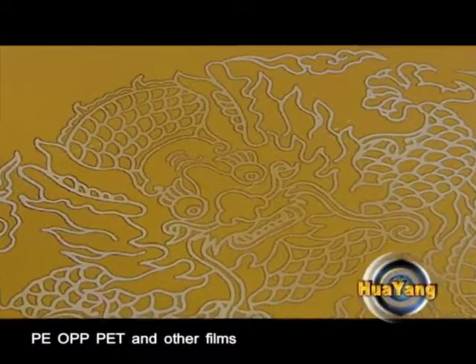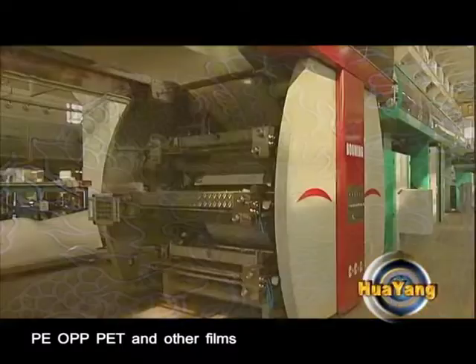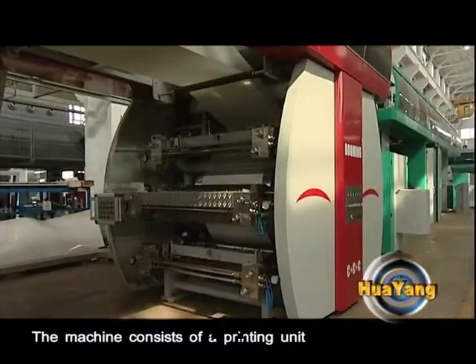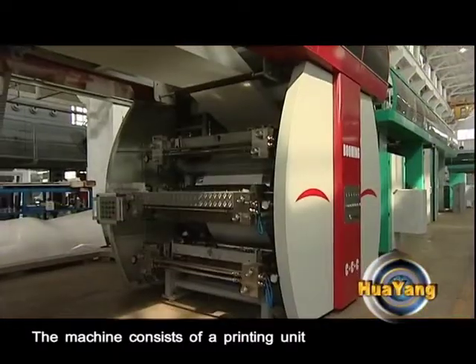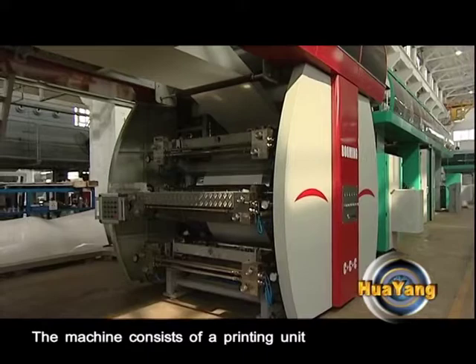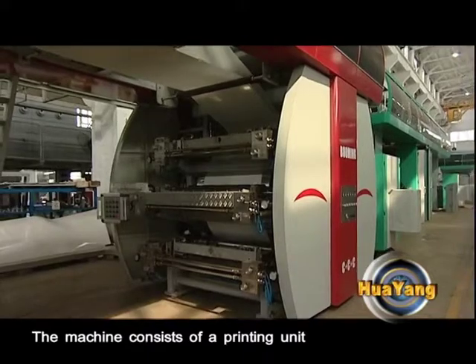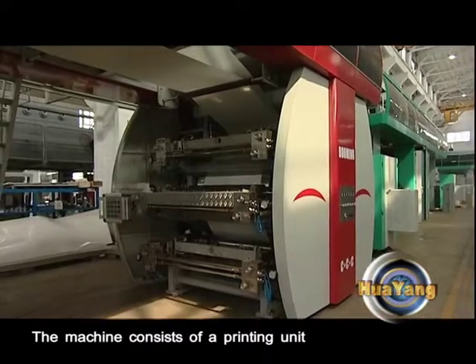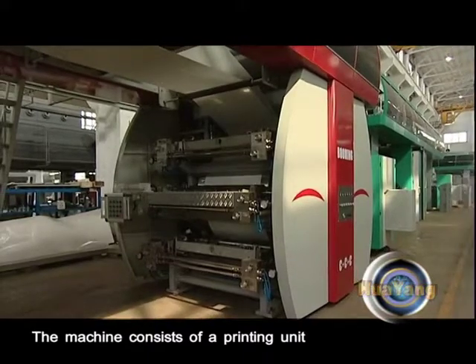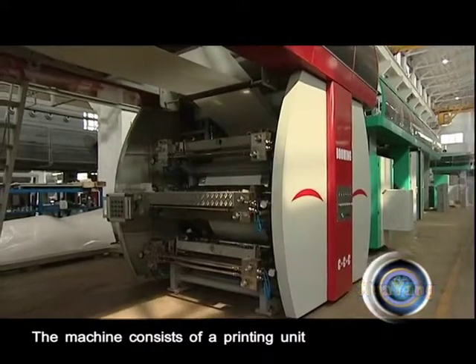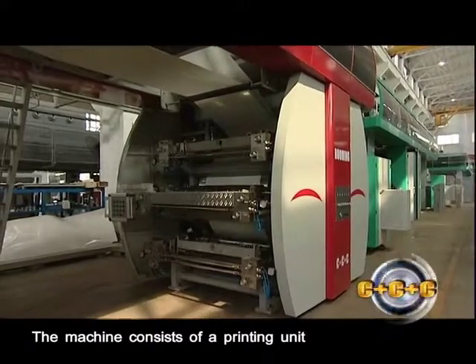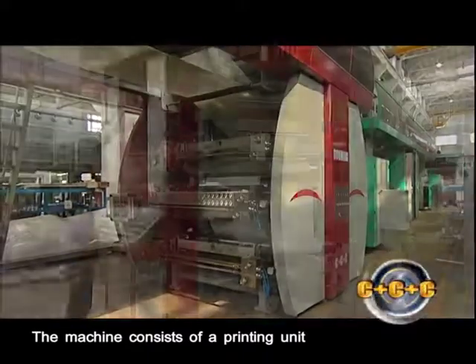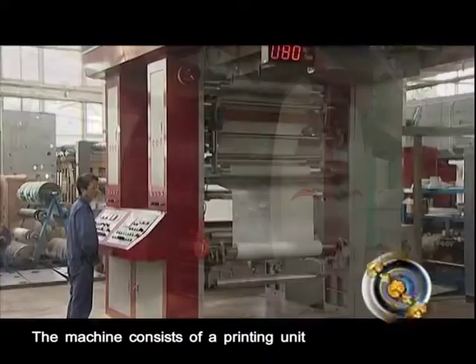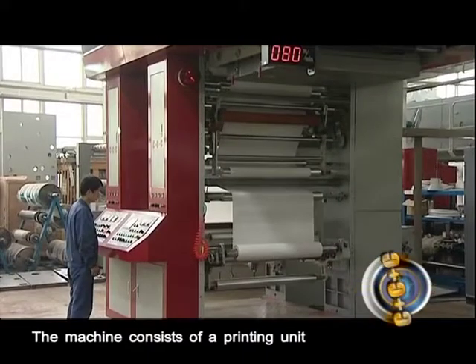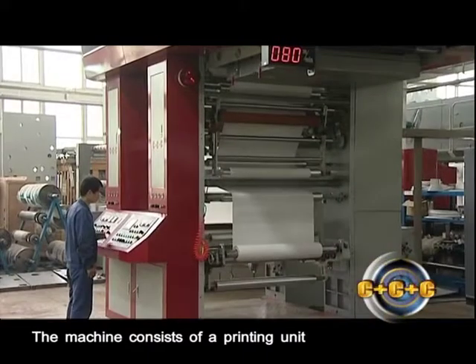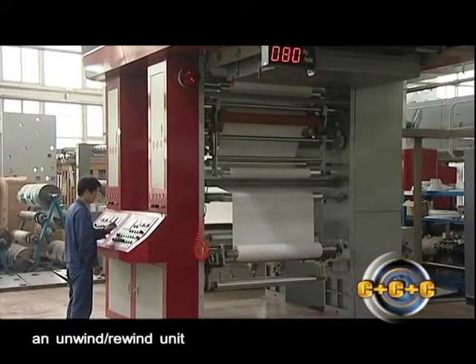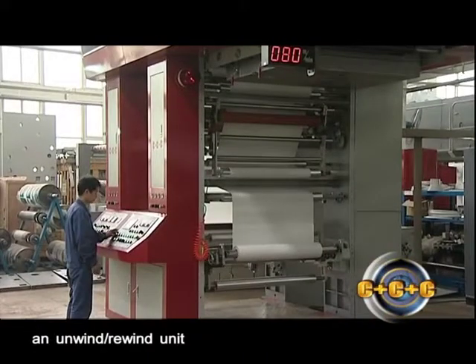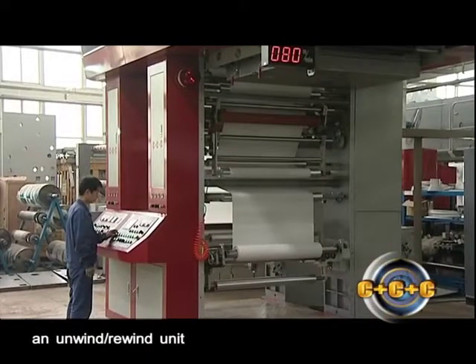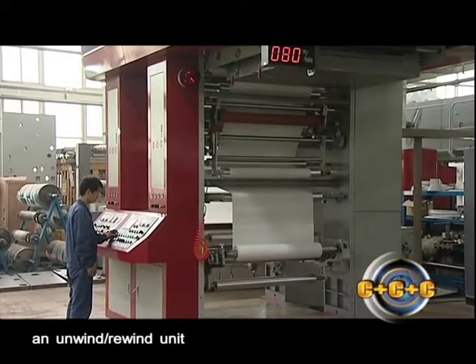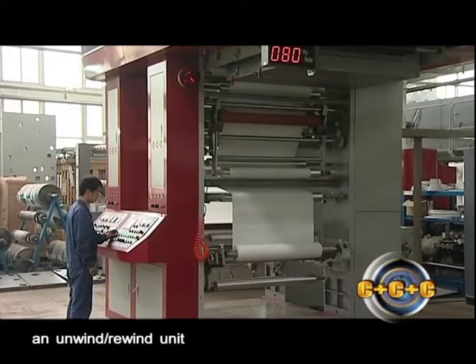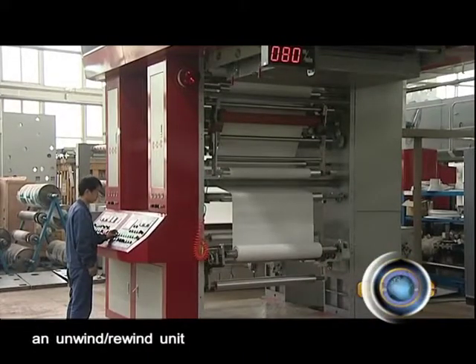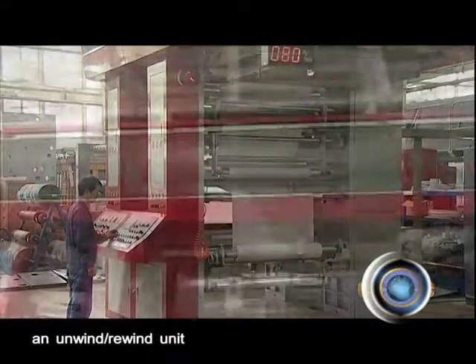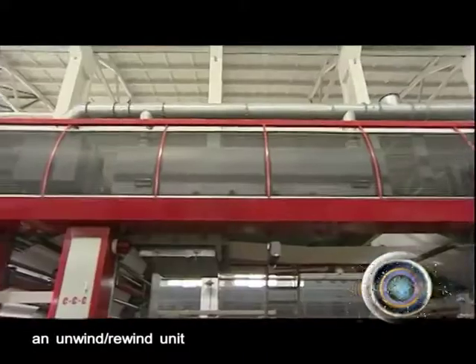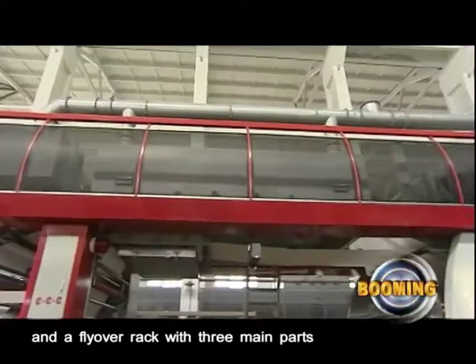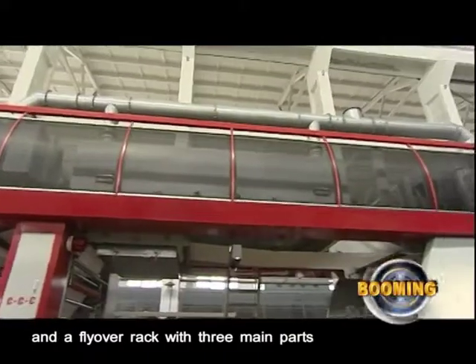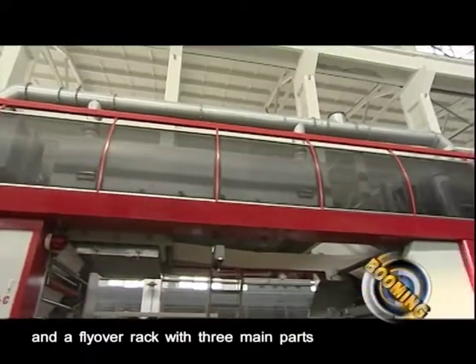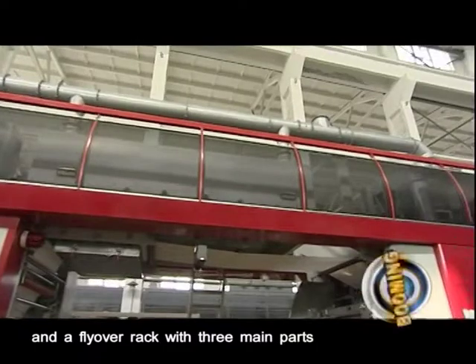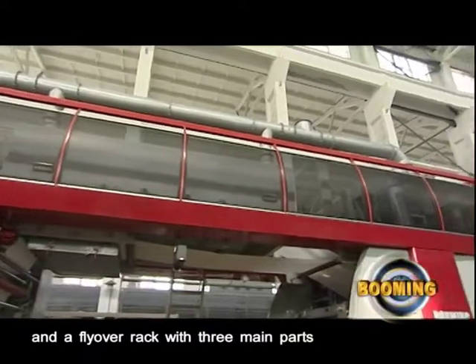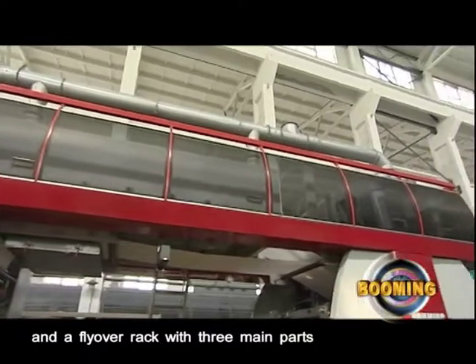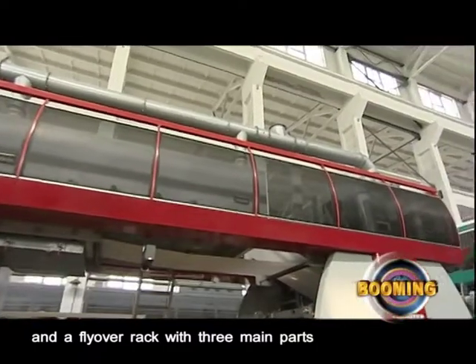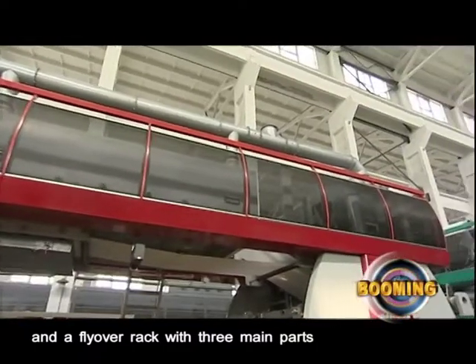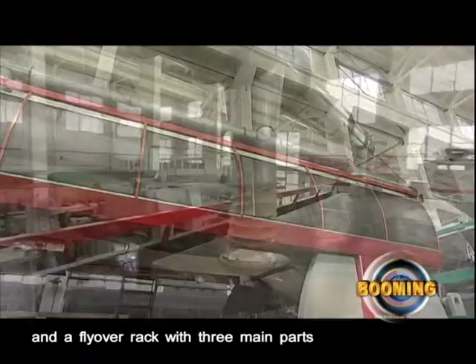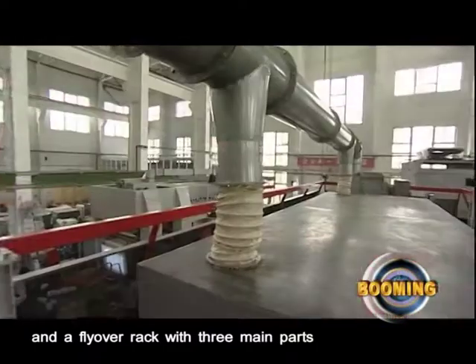The machine consists of a printing unit, an unwind-rewind unit, and a flyover rack with three main parts.